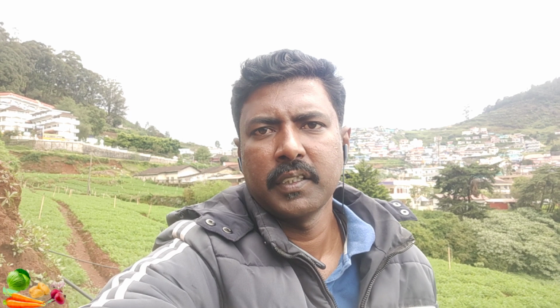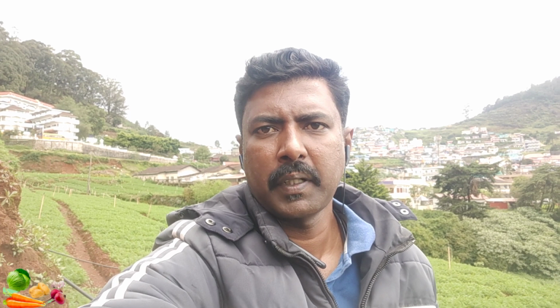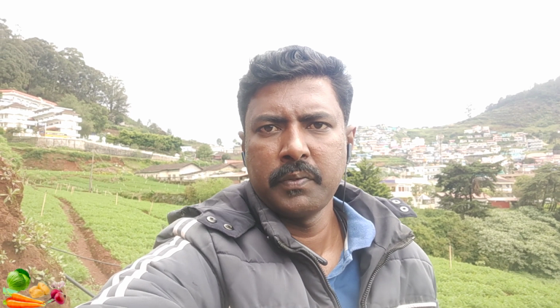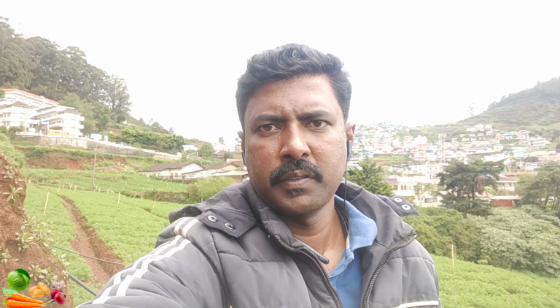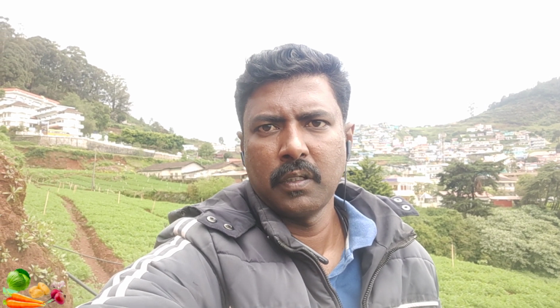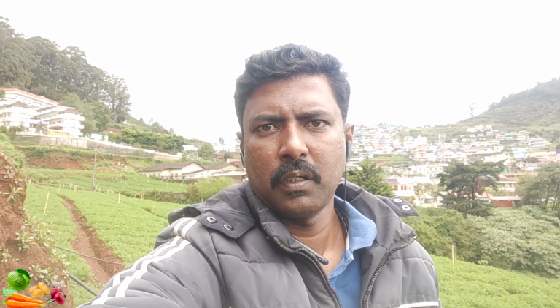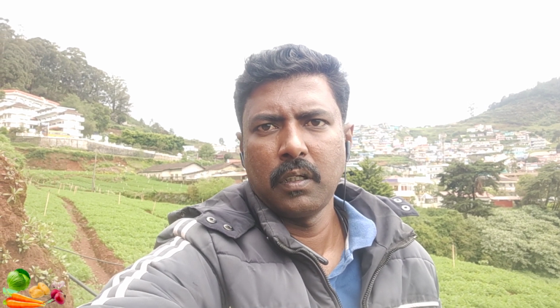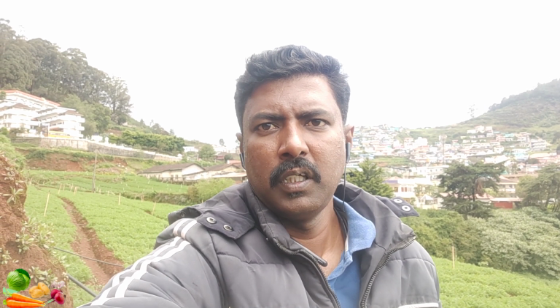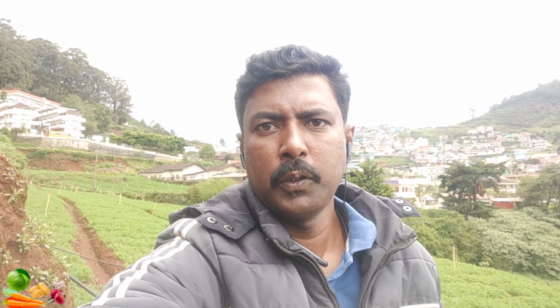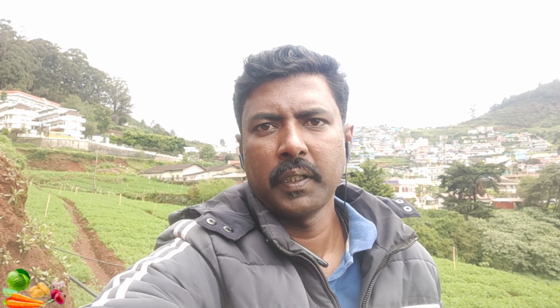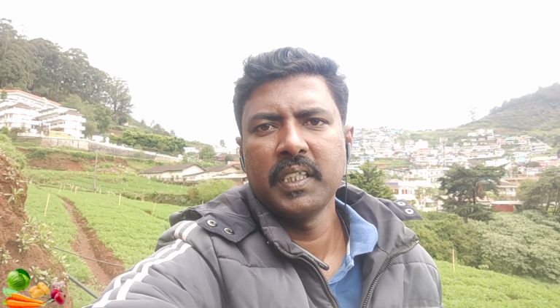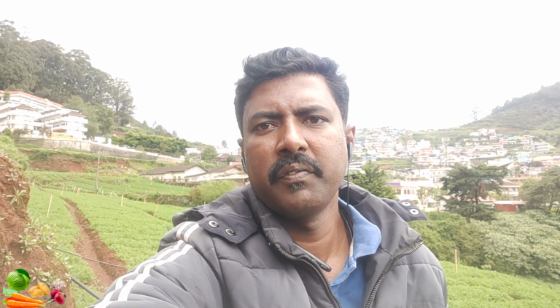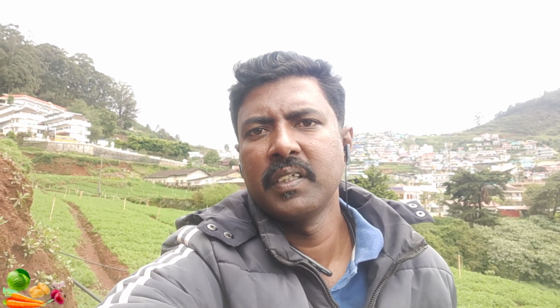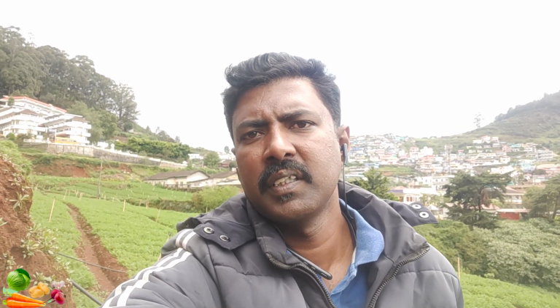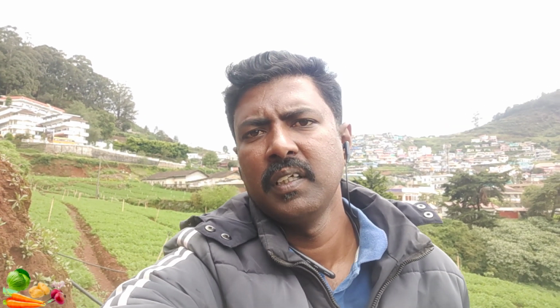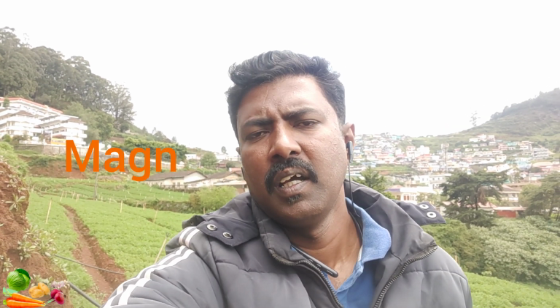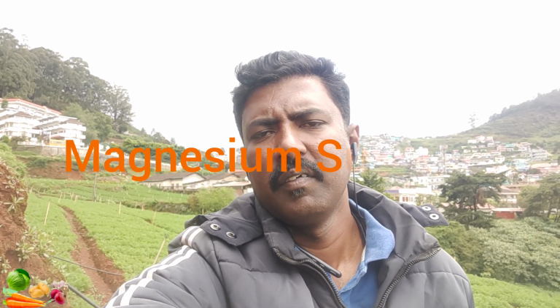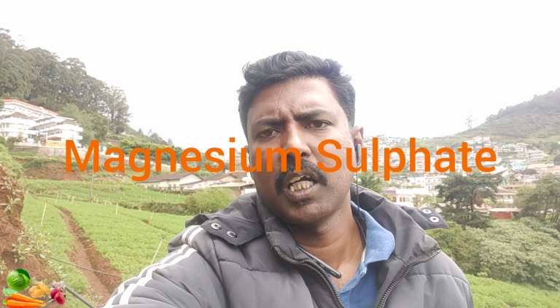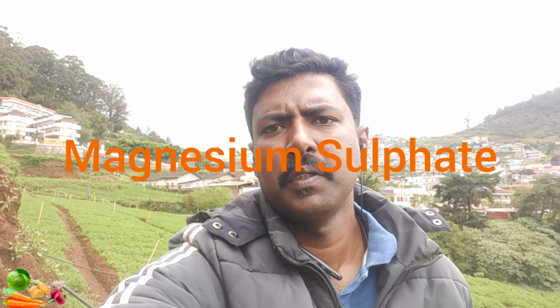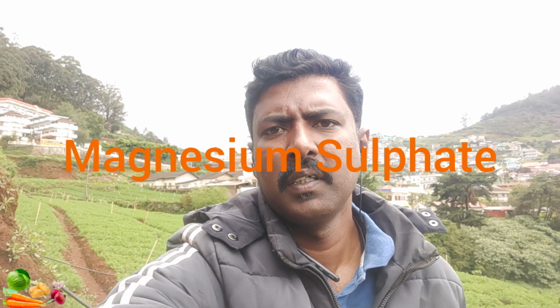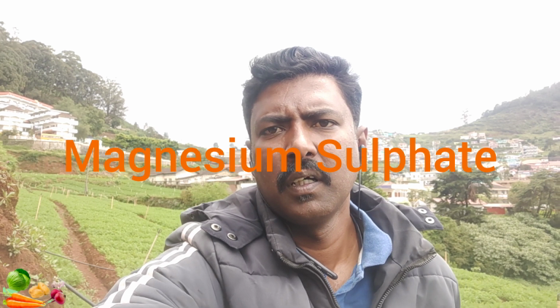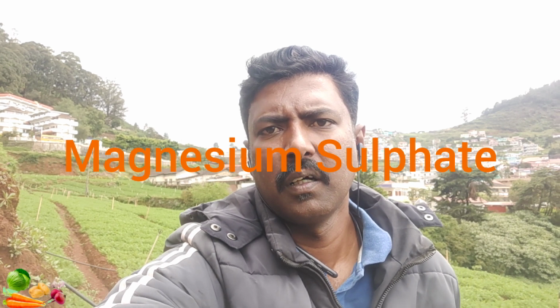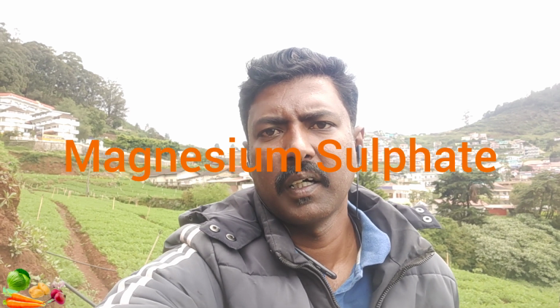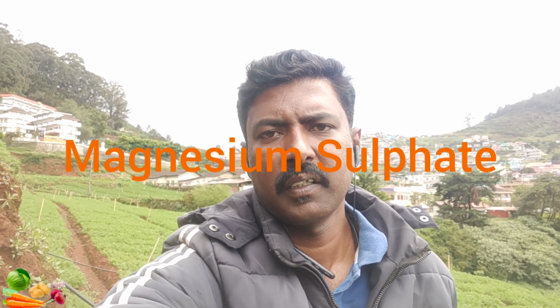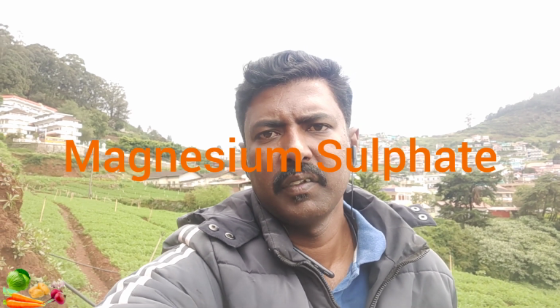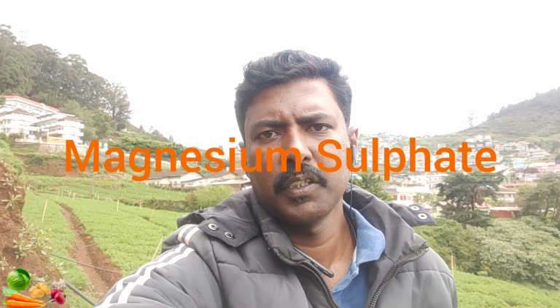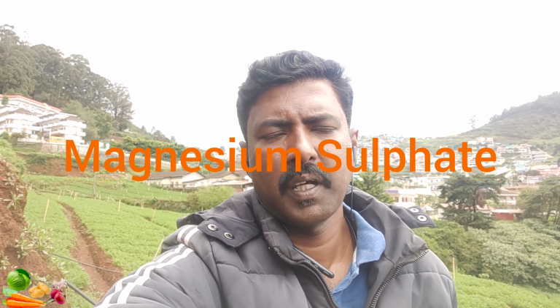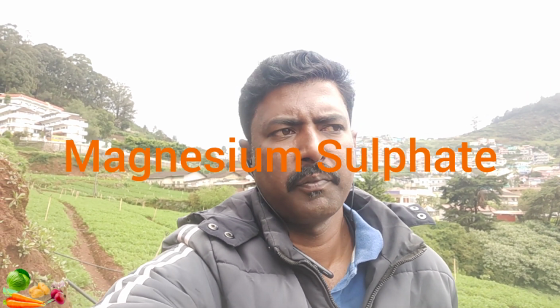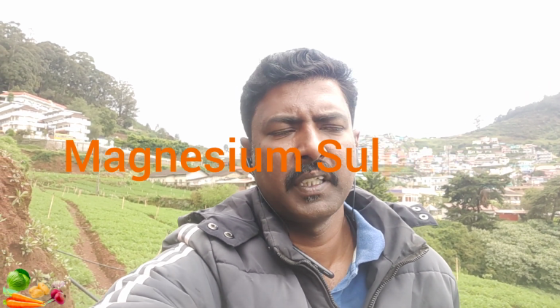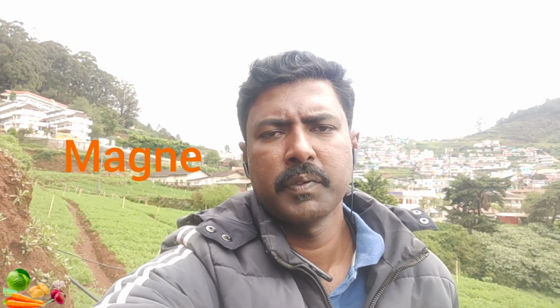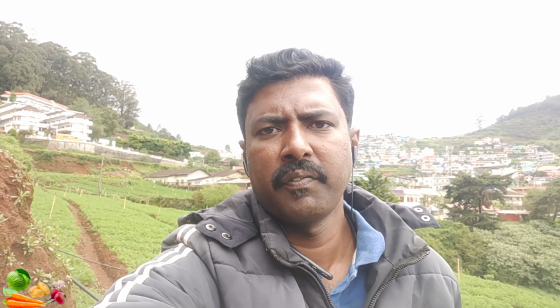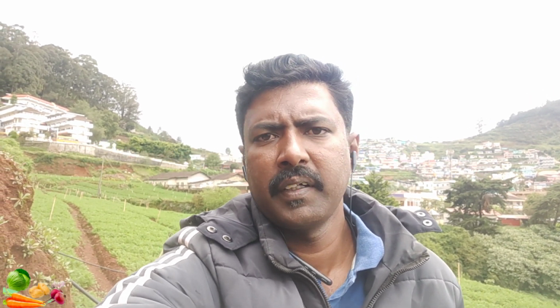The high potassium requirement of this crop can sometimes lead to magnesium deficiency, which can be corrected with a spray of magnesium sulfate.